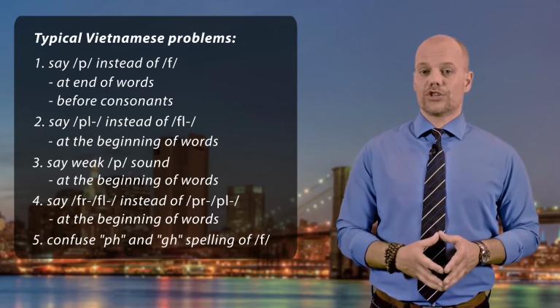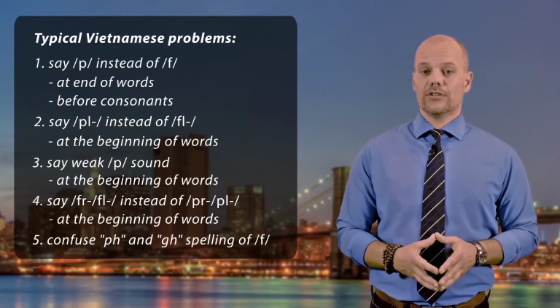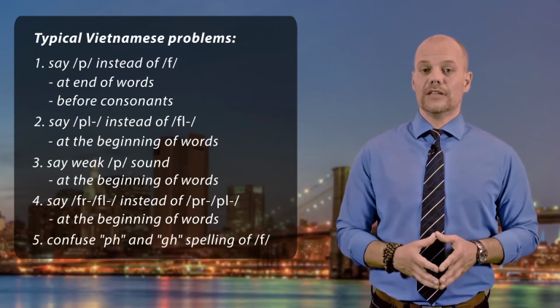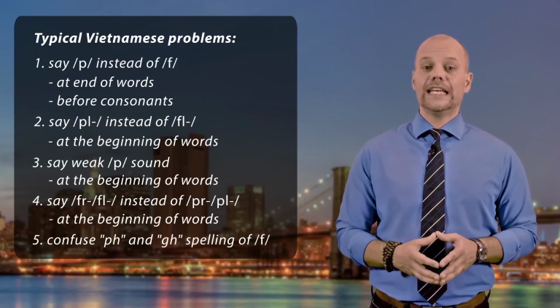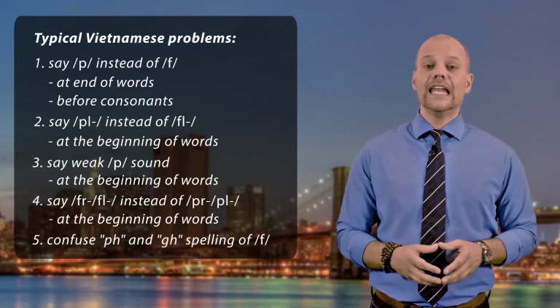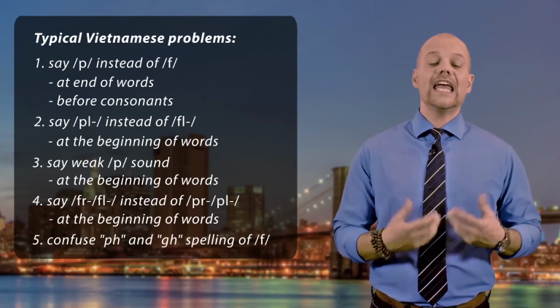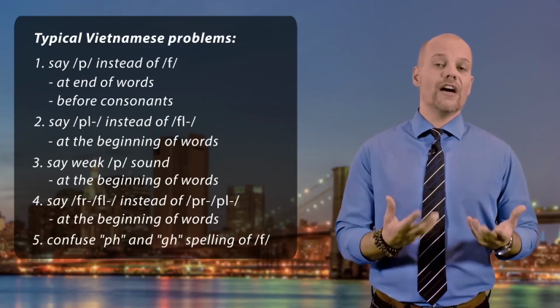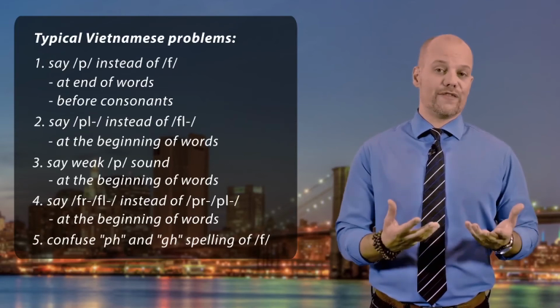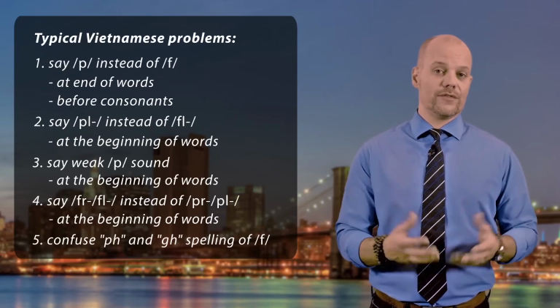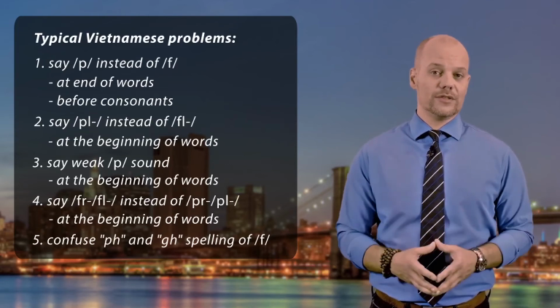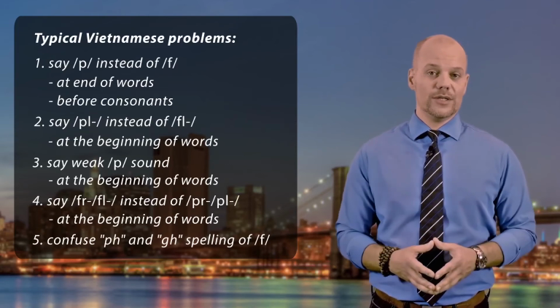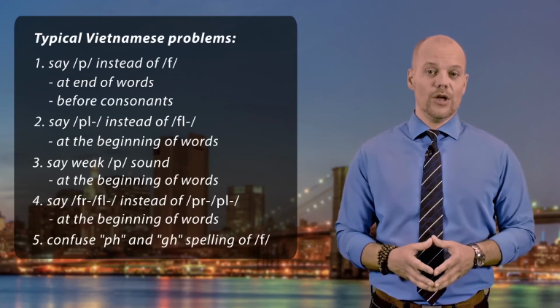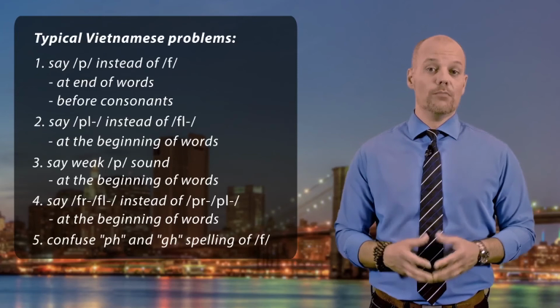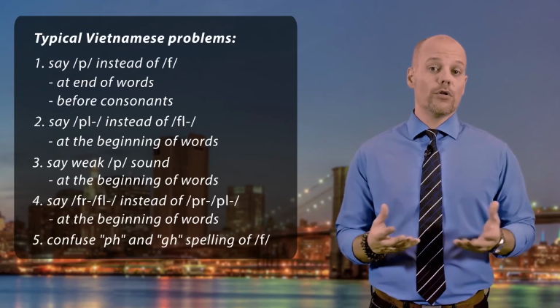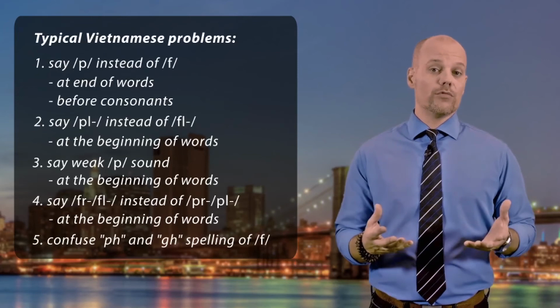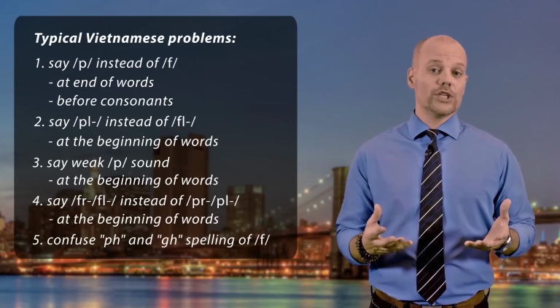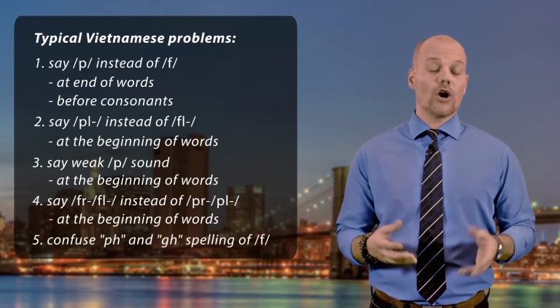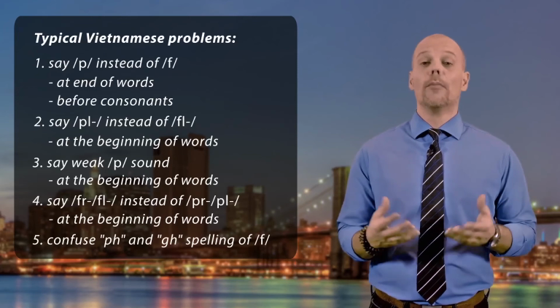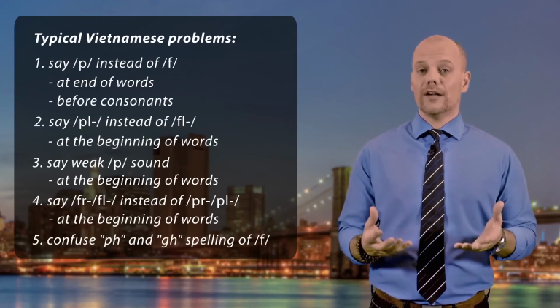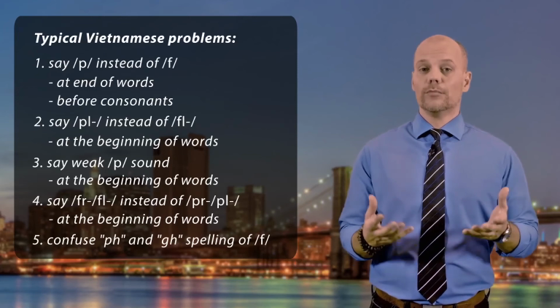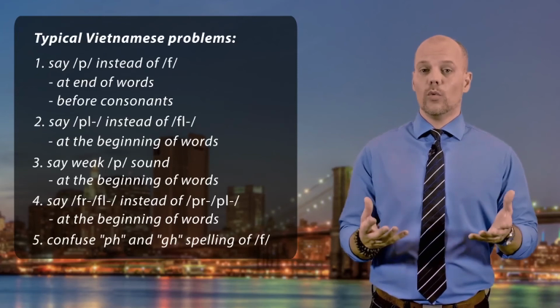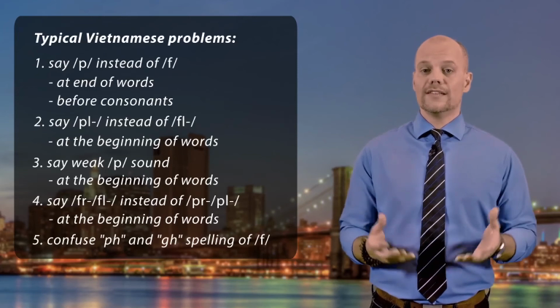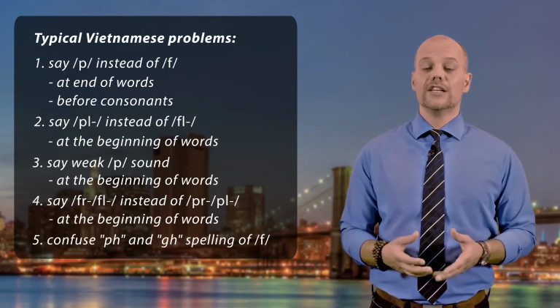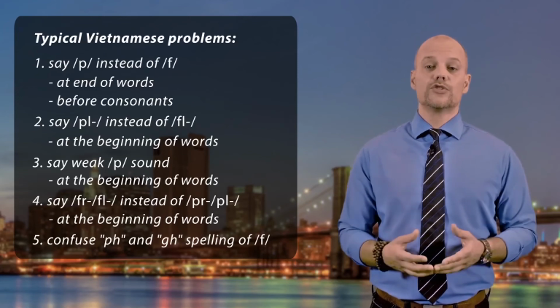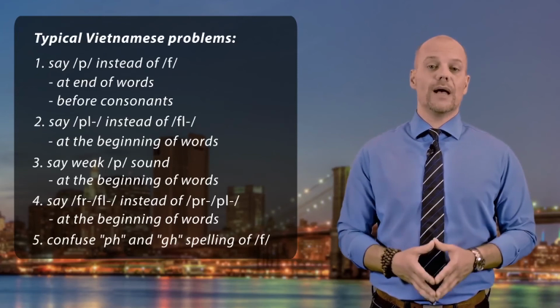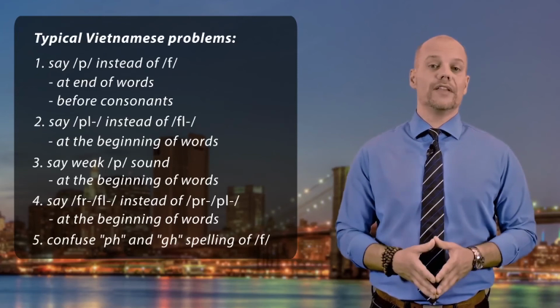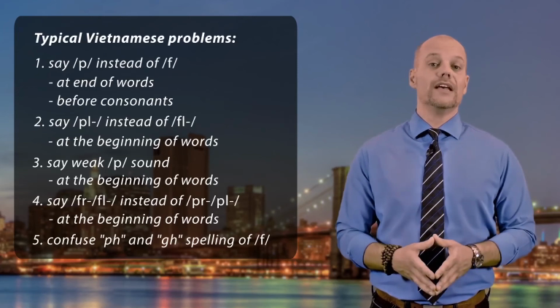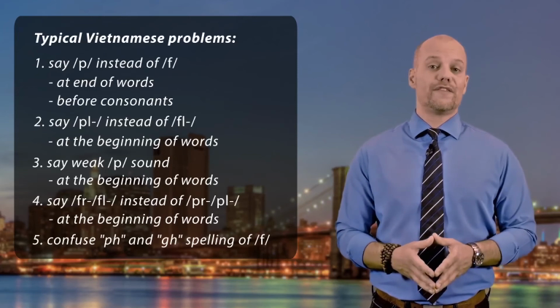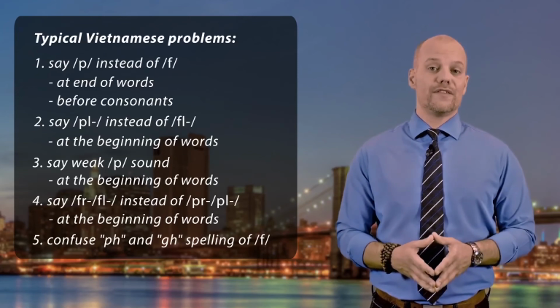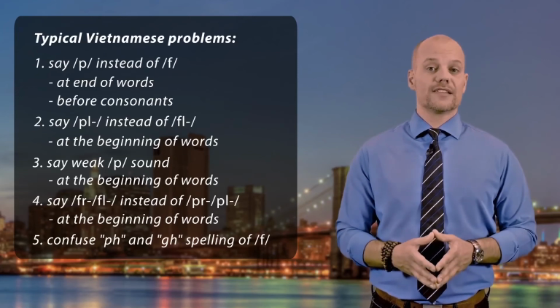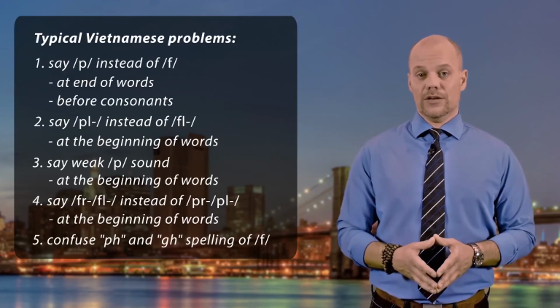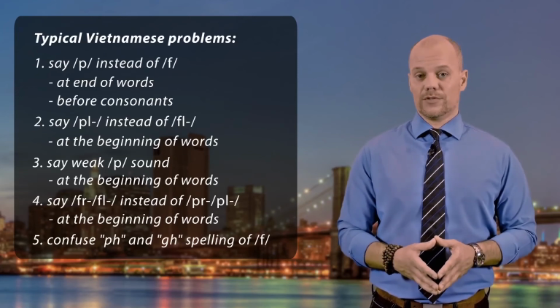like in 'enough' — both of which are possible ways to spell the F sound.